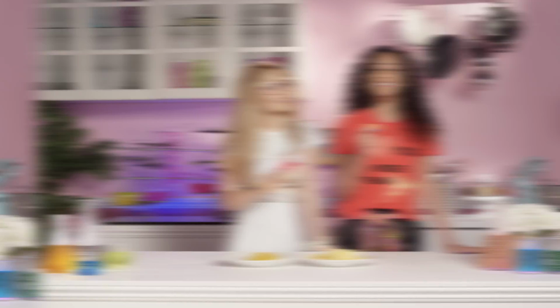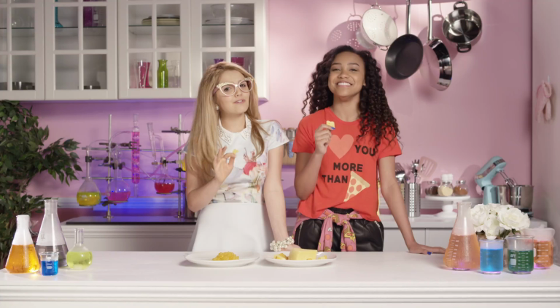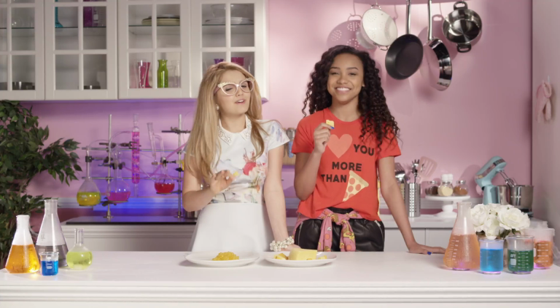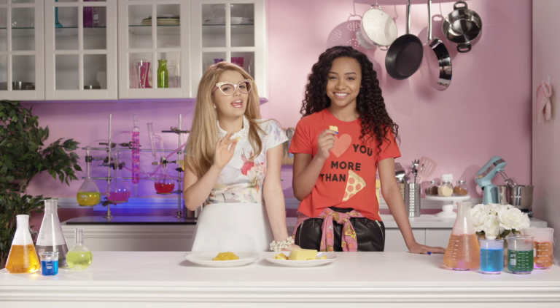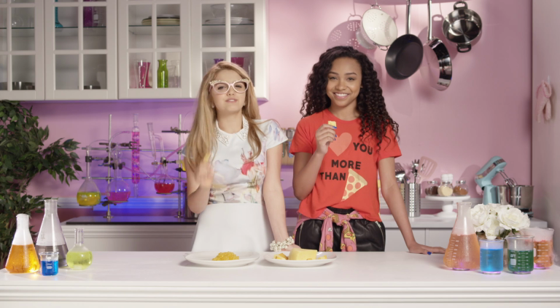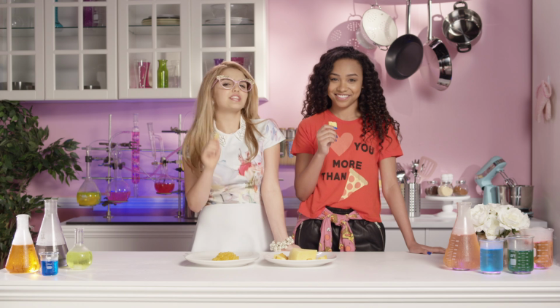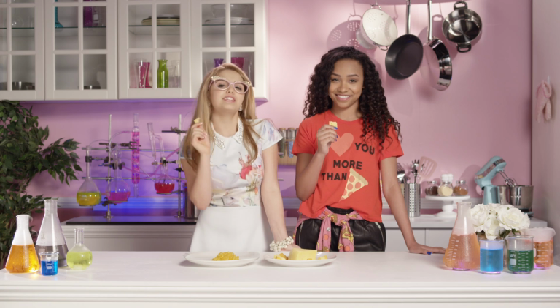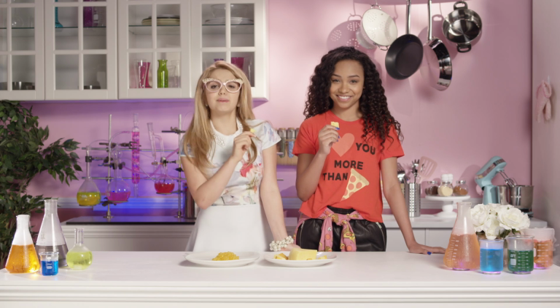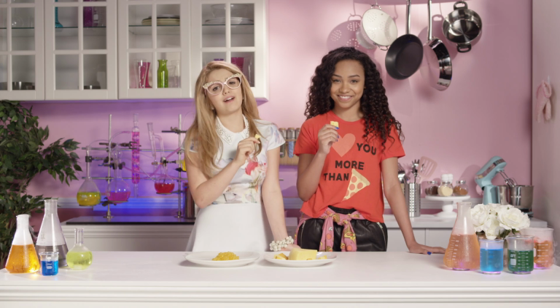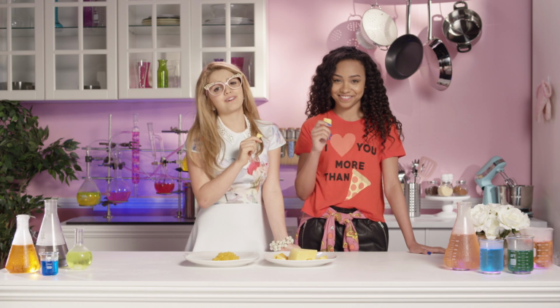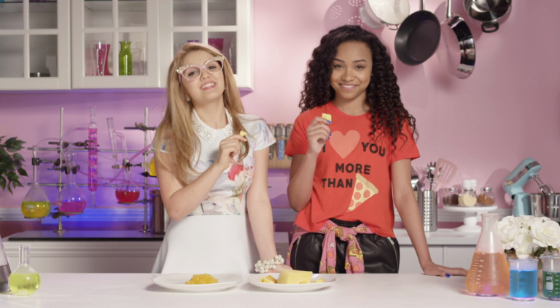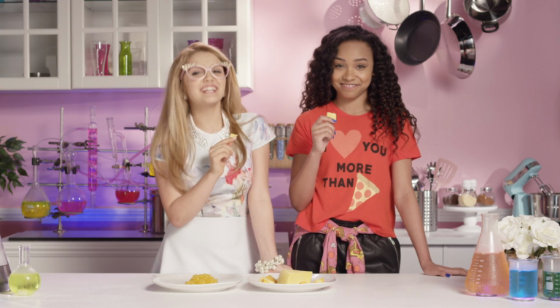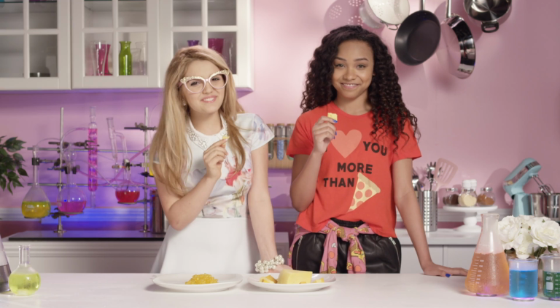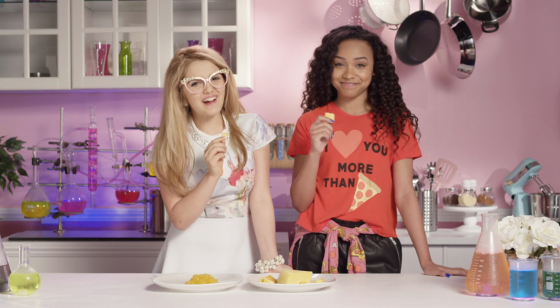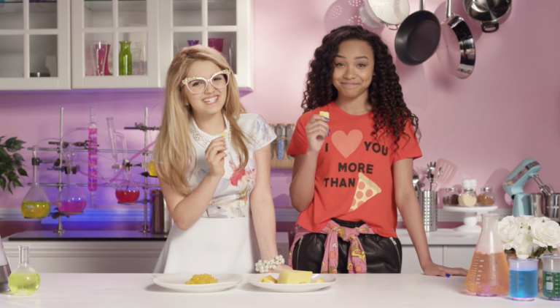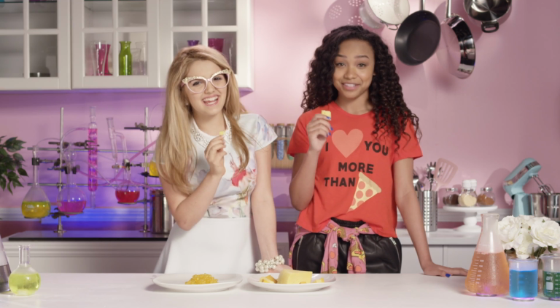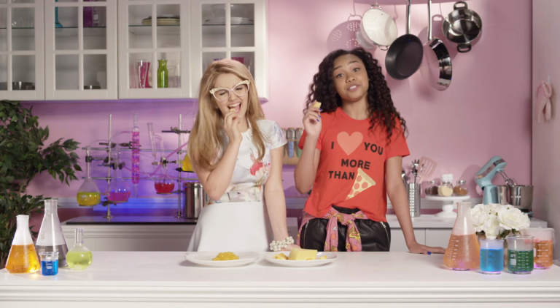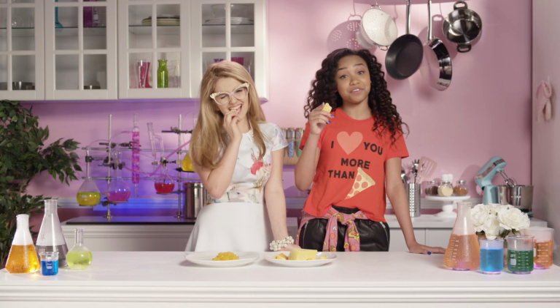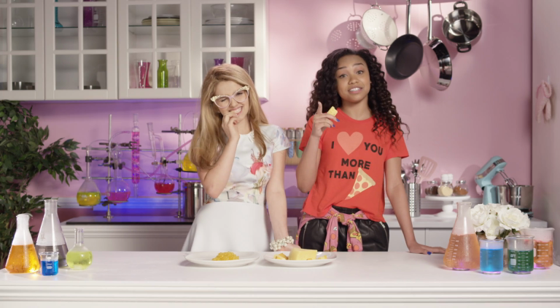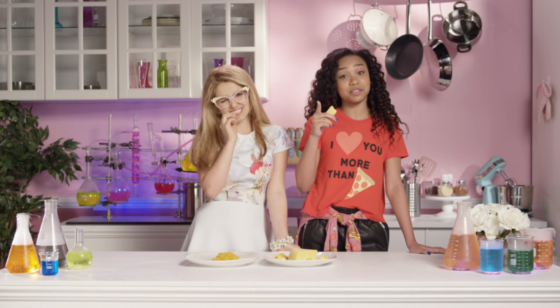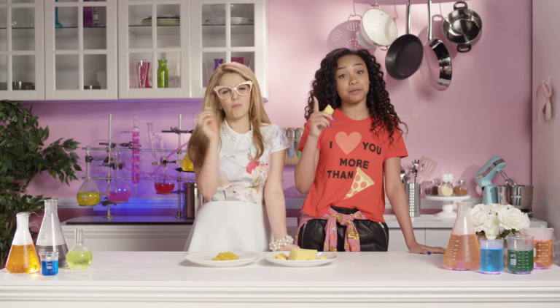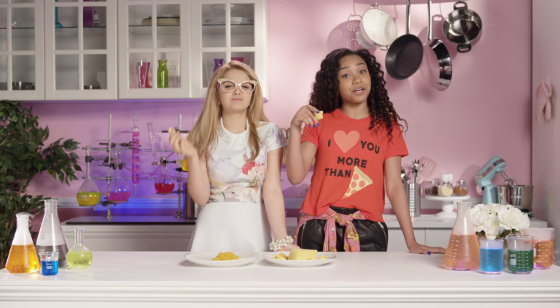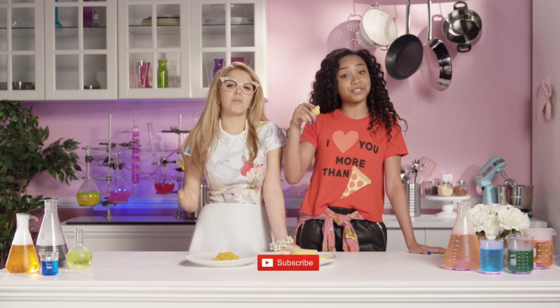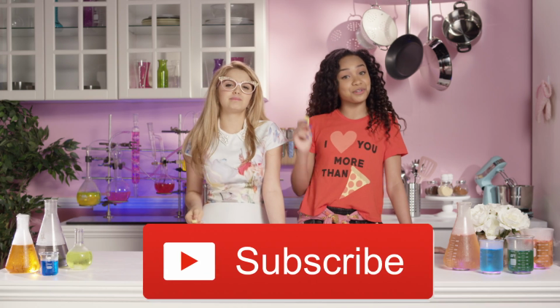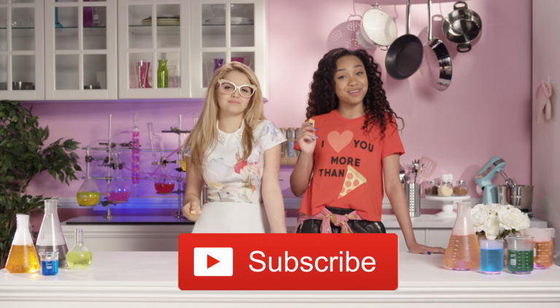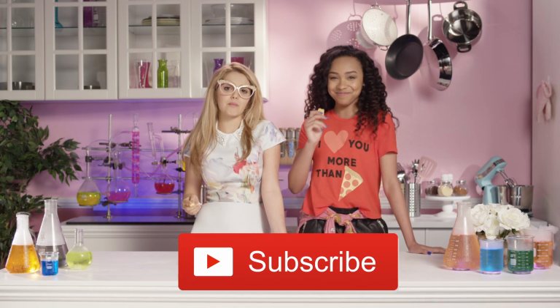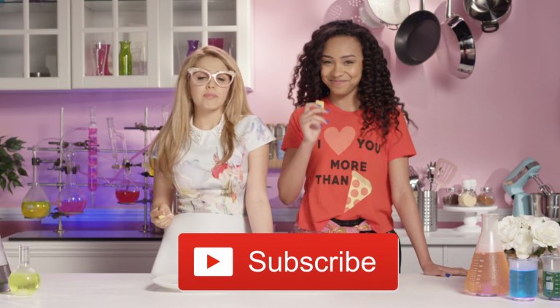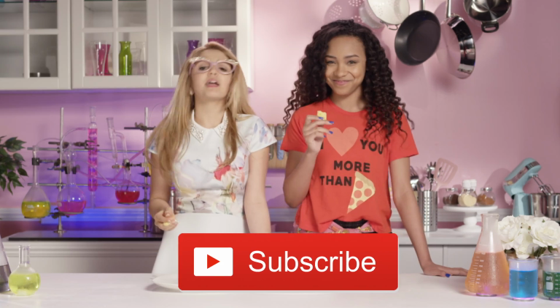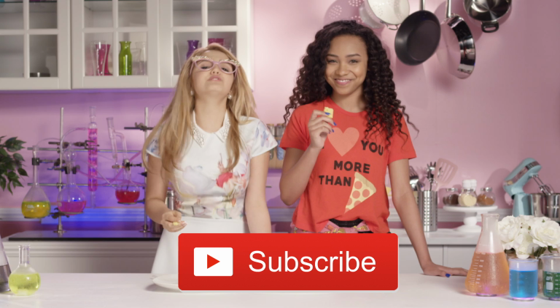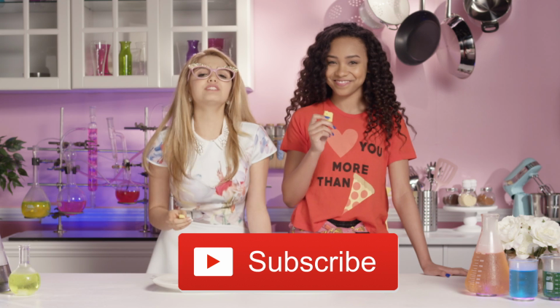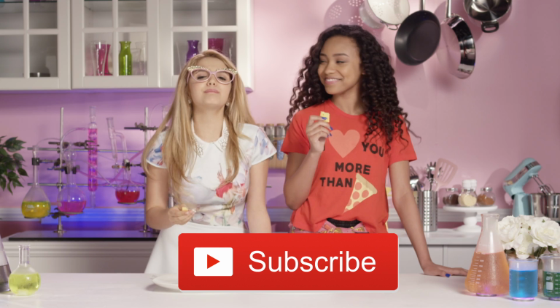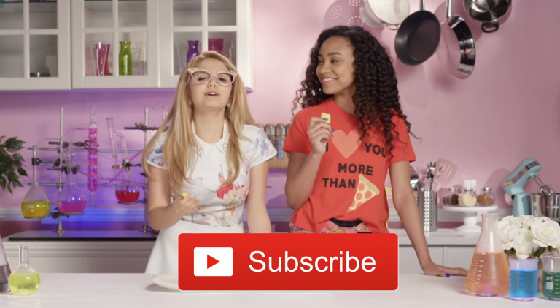That's all for Adri's Yummy Hour! Thanks for watching! Don't forget to click the button below to subscribe! Adios, amigos!